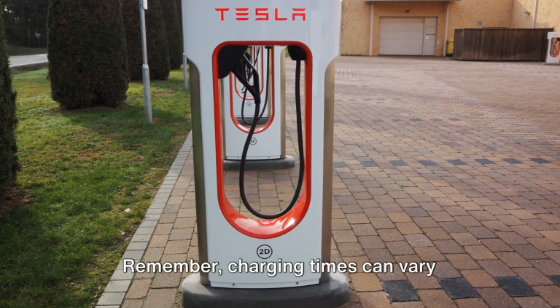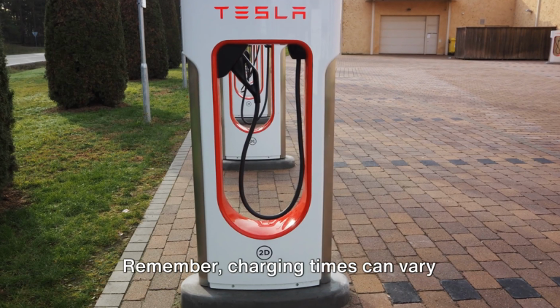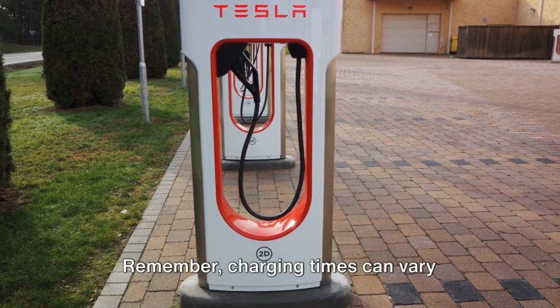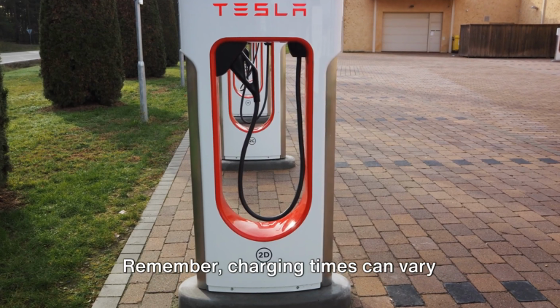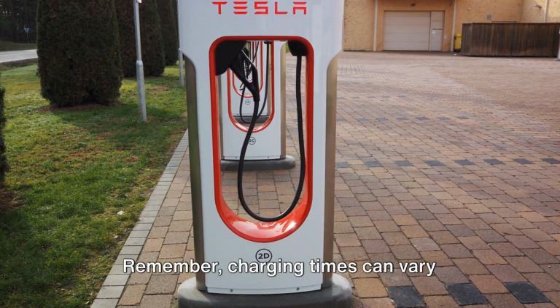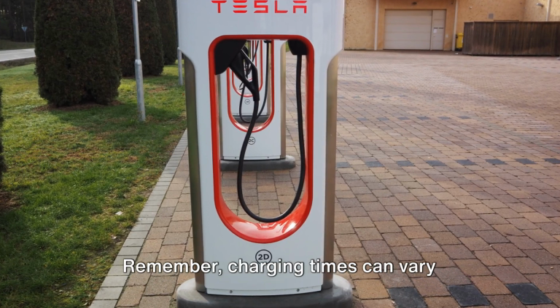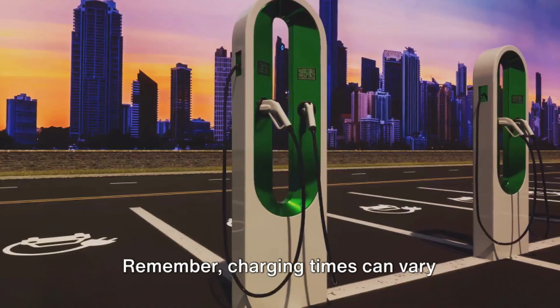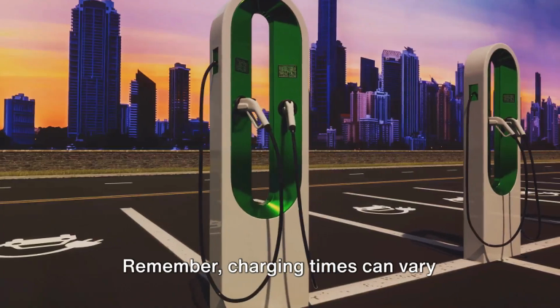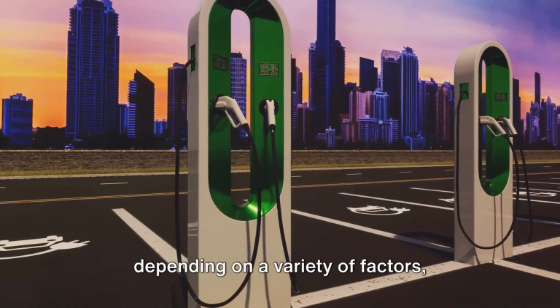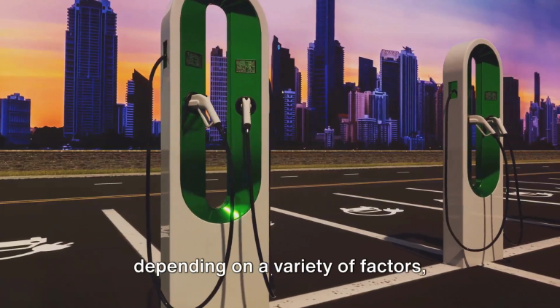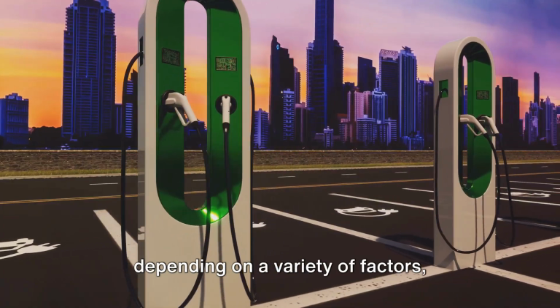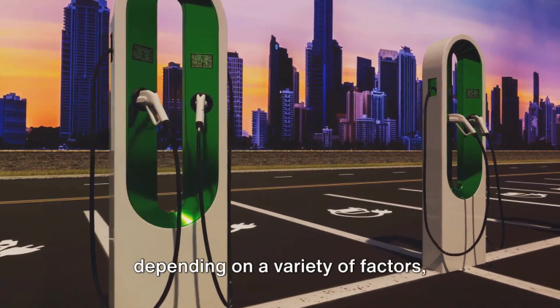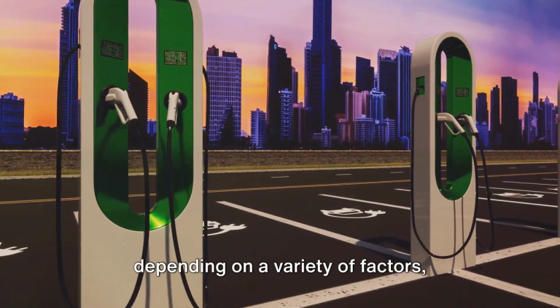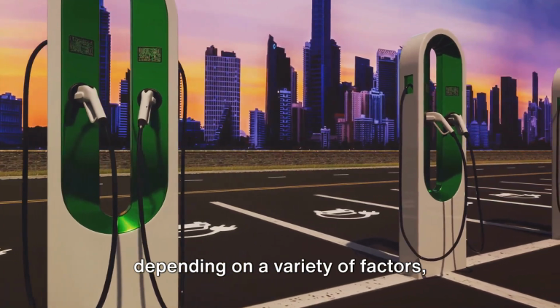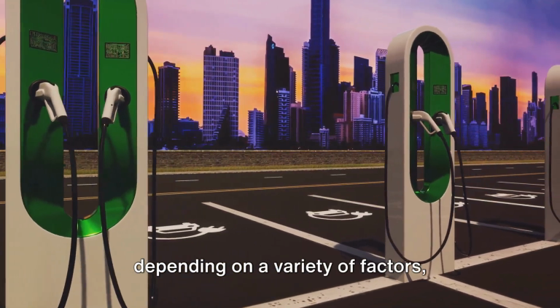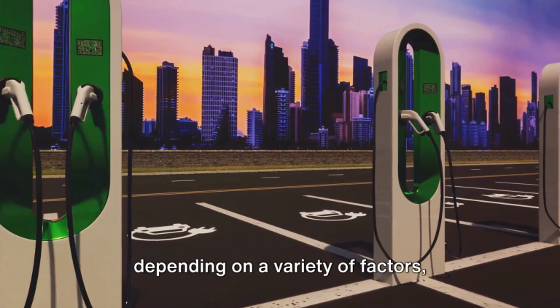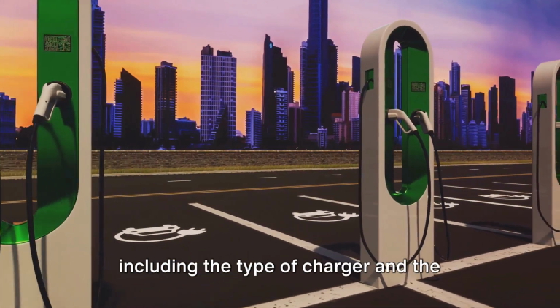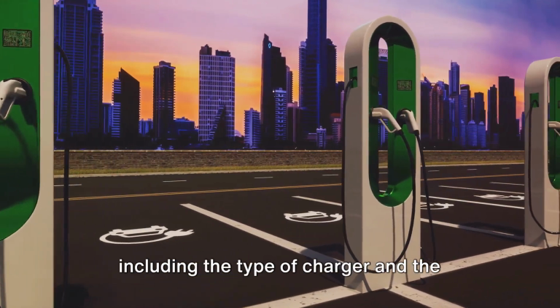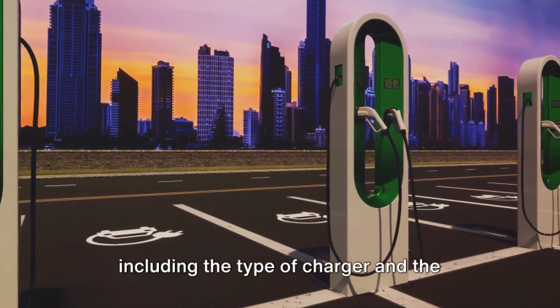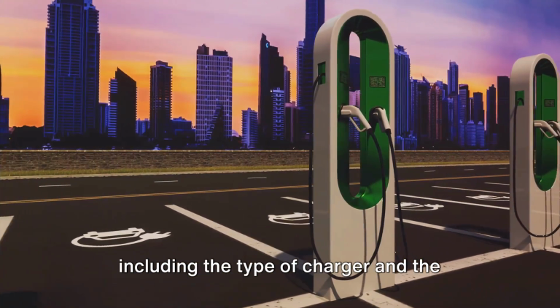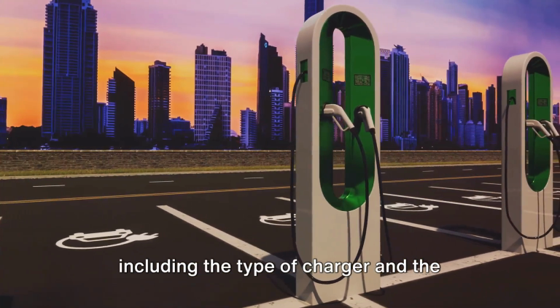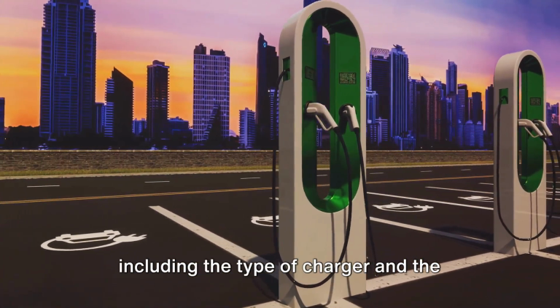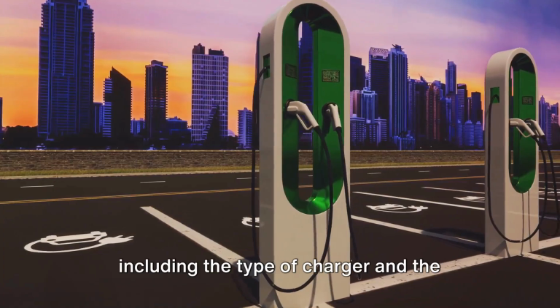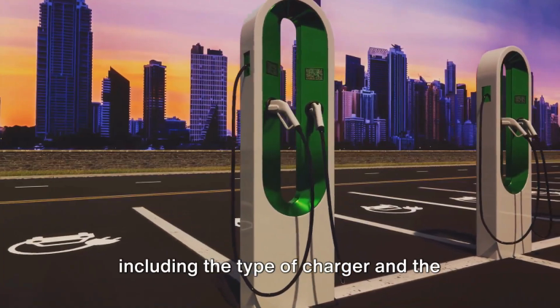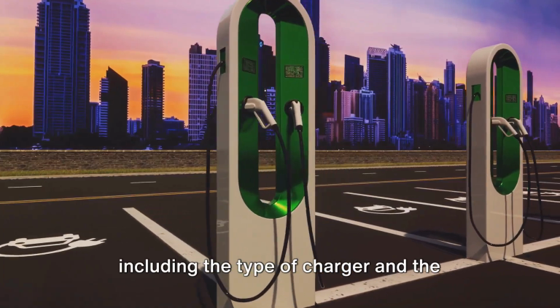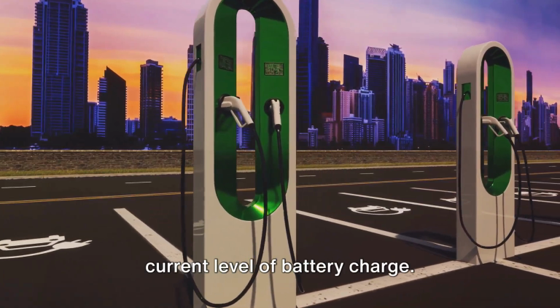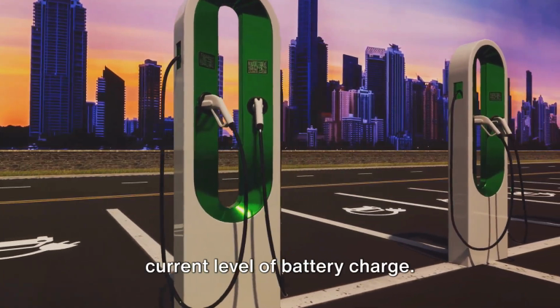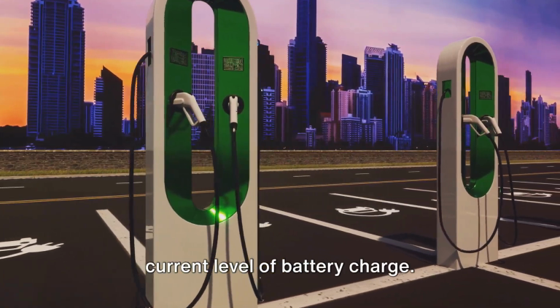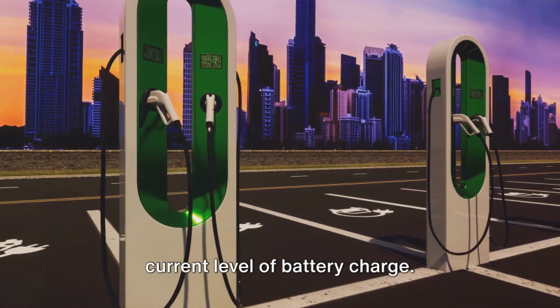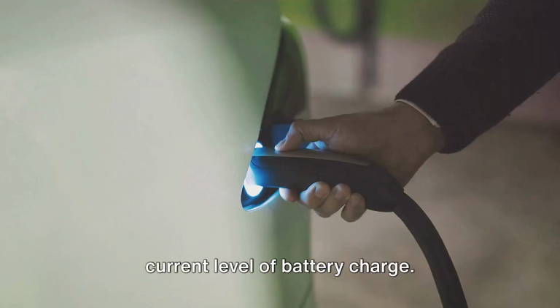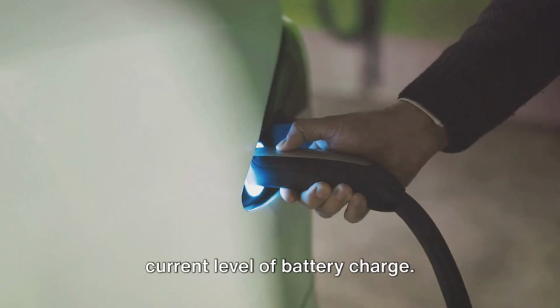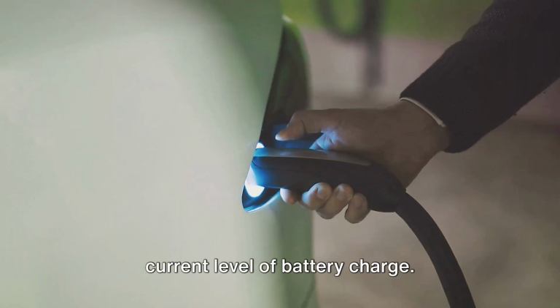Remember, charging times can vary depending on a variety of factors, including the type of charger and the current level of battery charge.